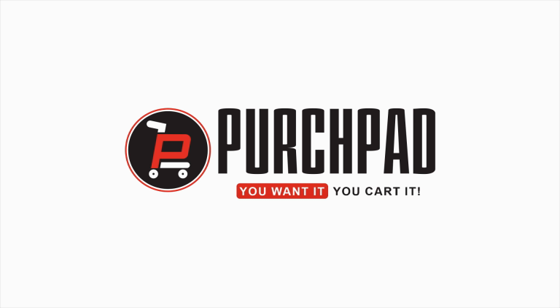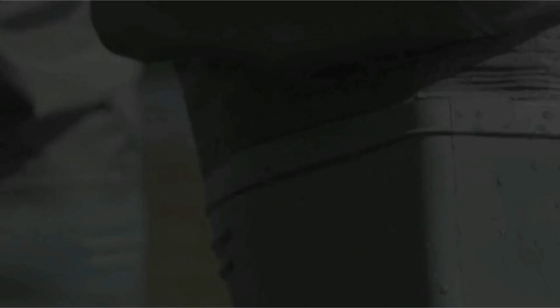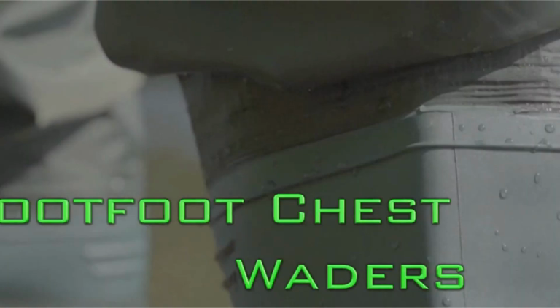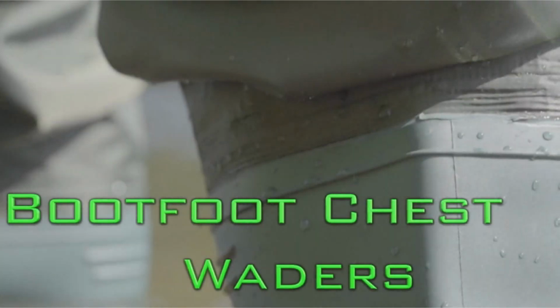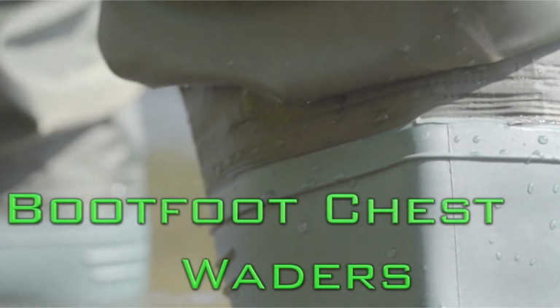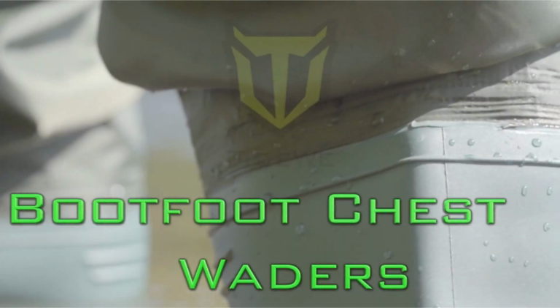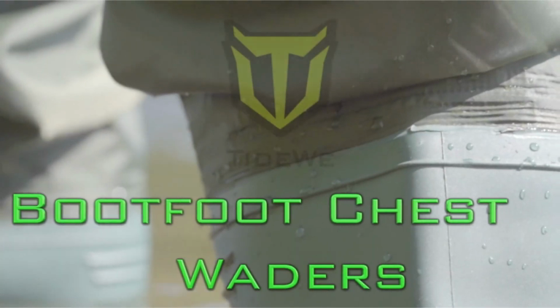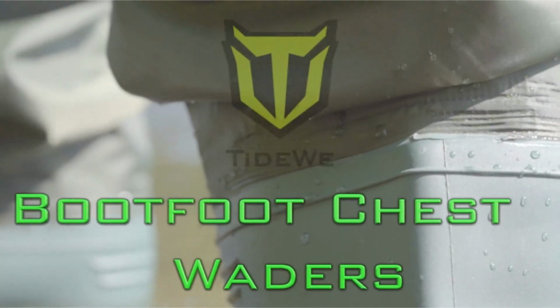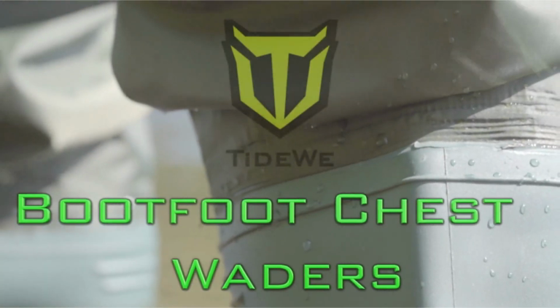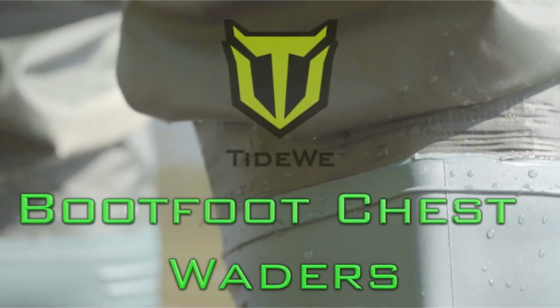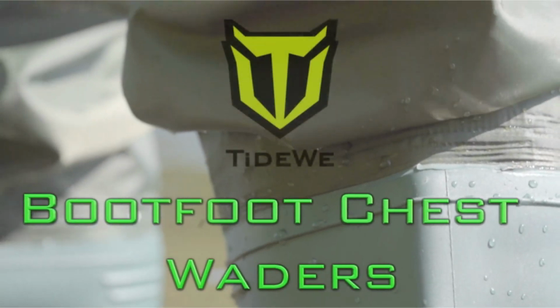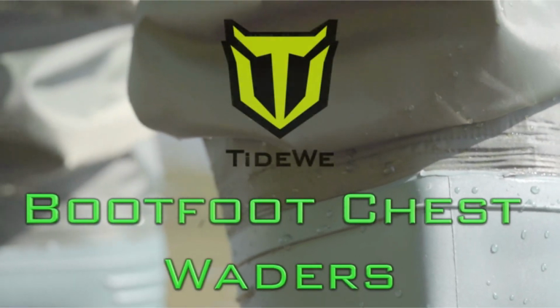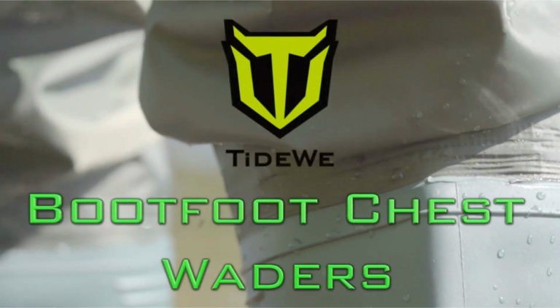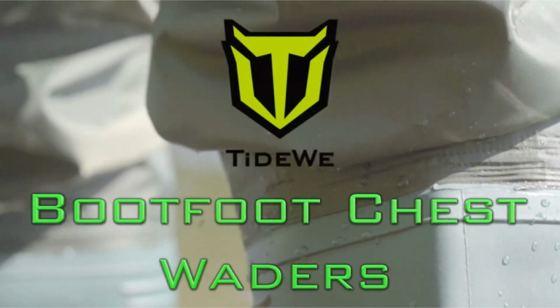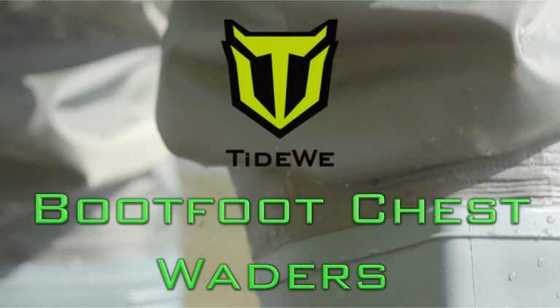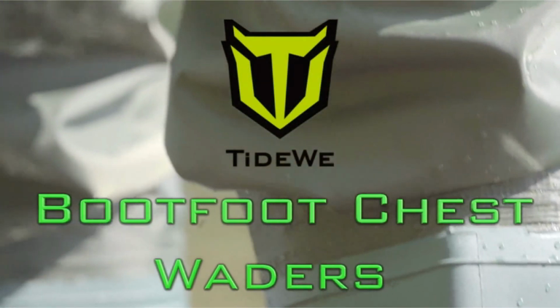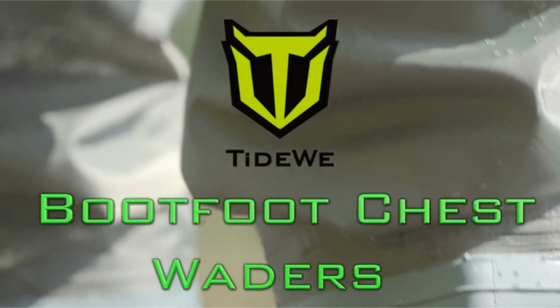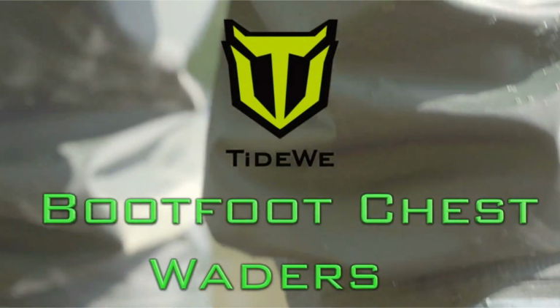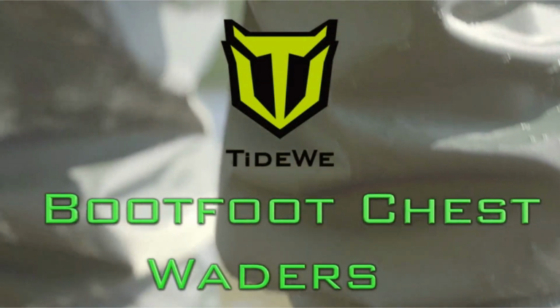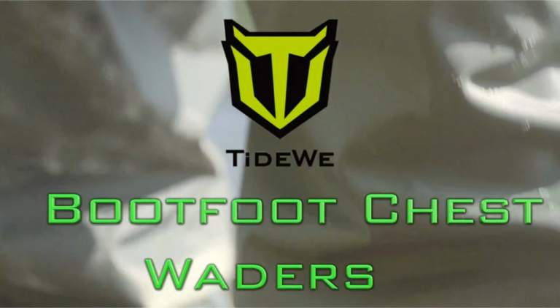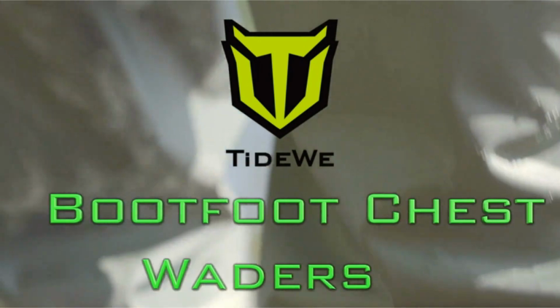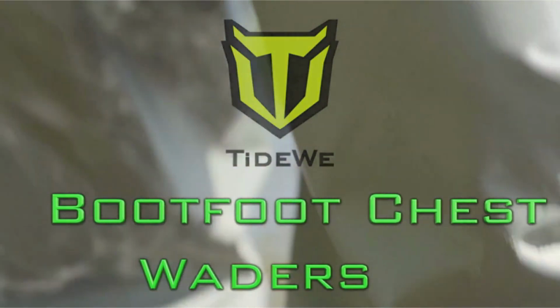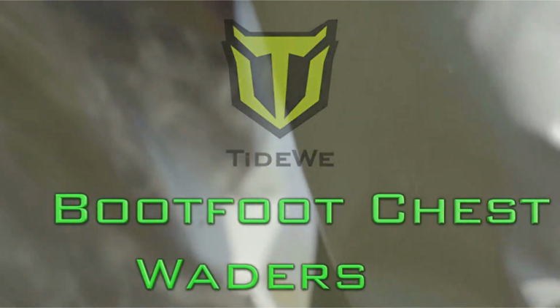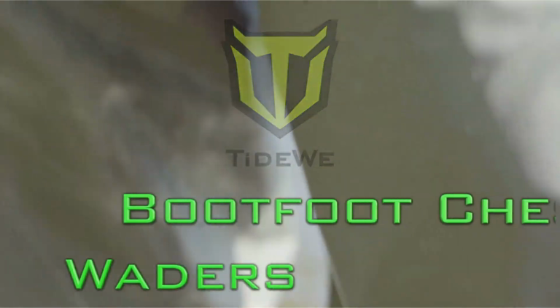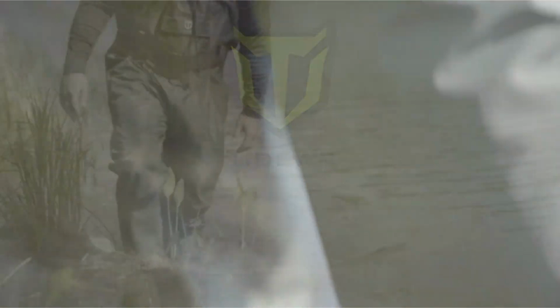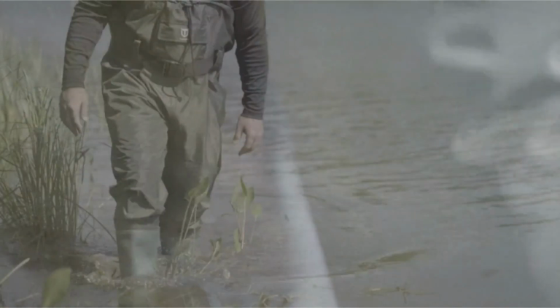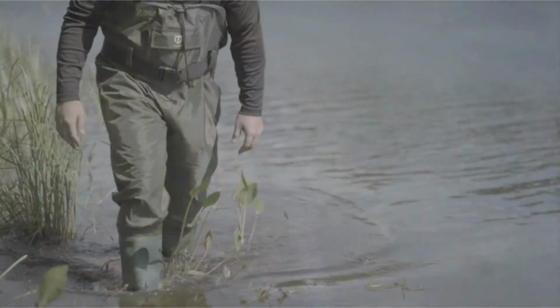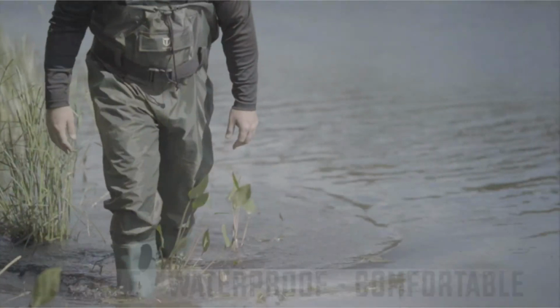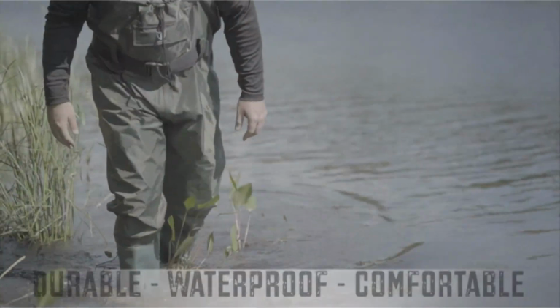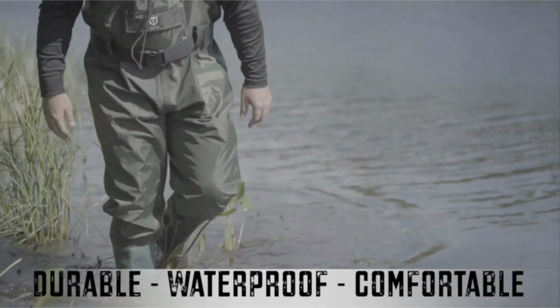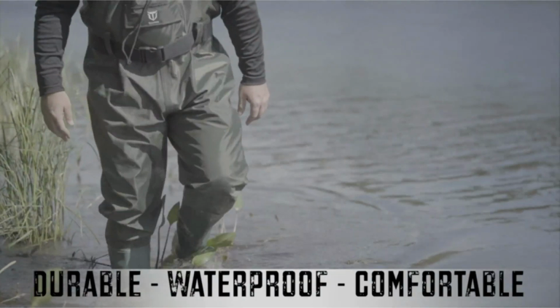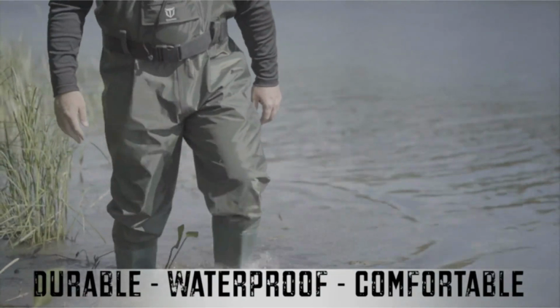Welcome to another fantastic review brought to you by PerchPad. Today, we're diving into the world of the Tideway Bootfoot Chest Wader.